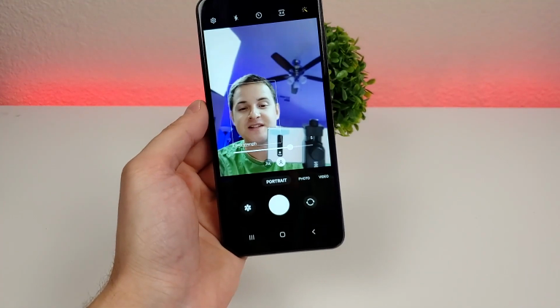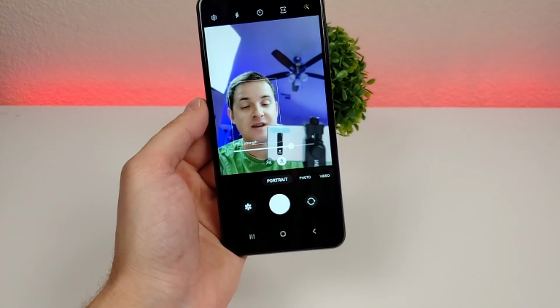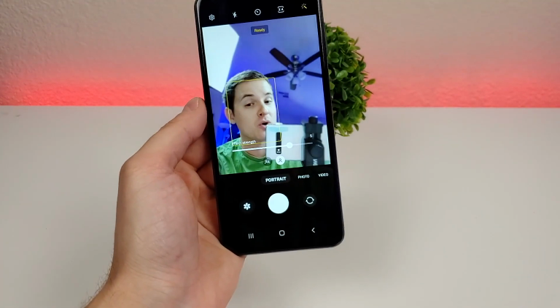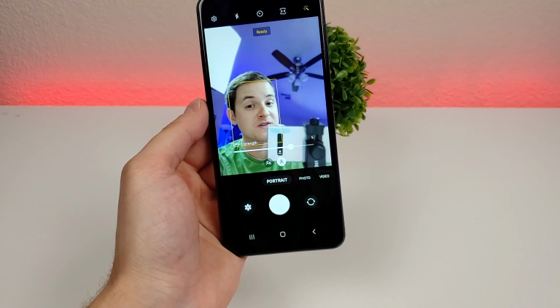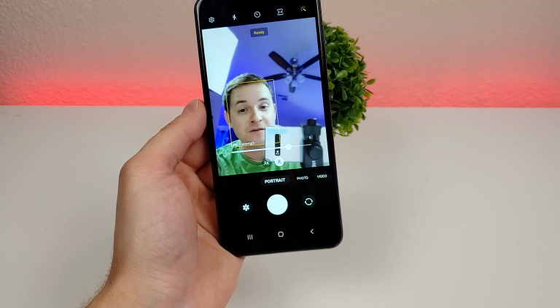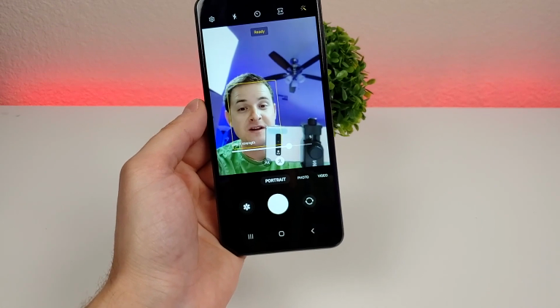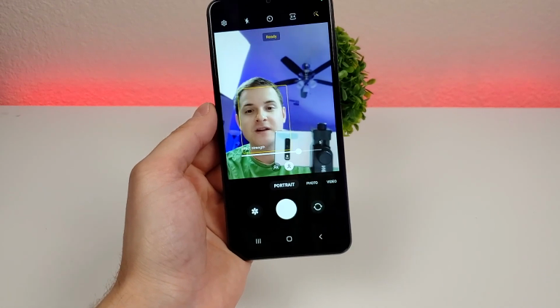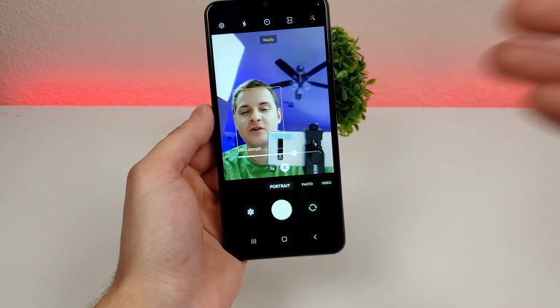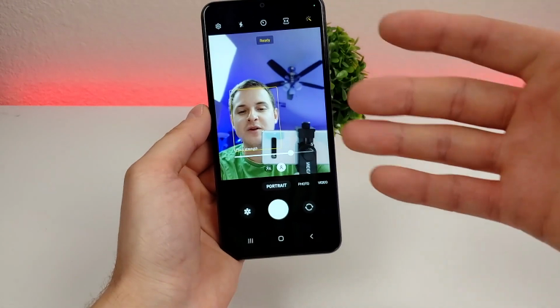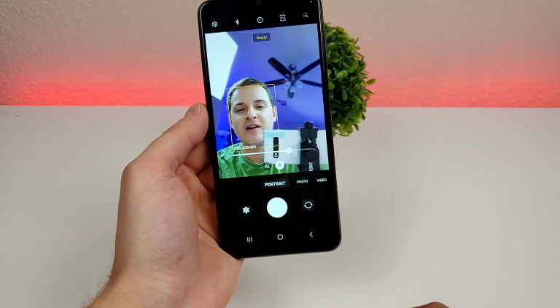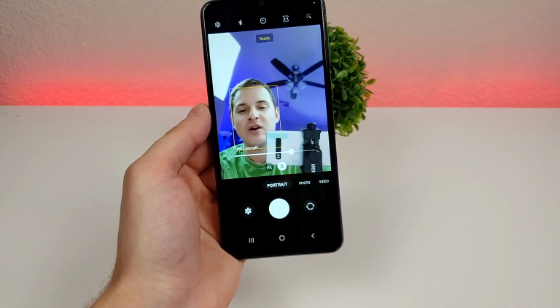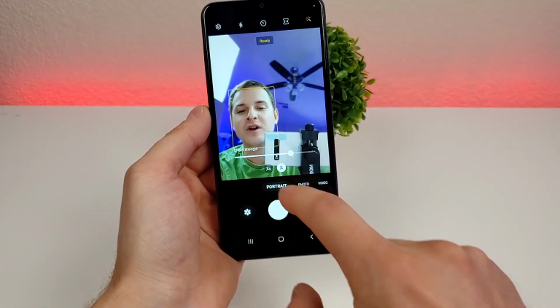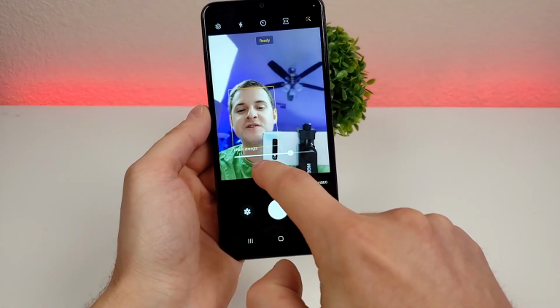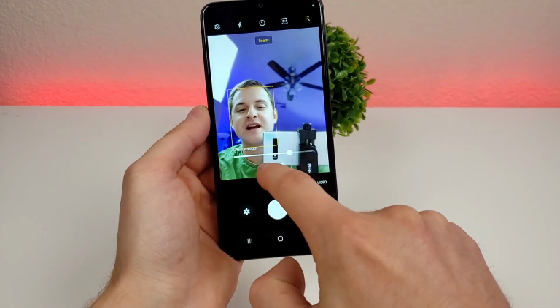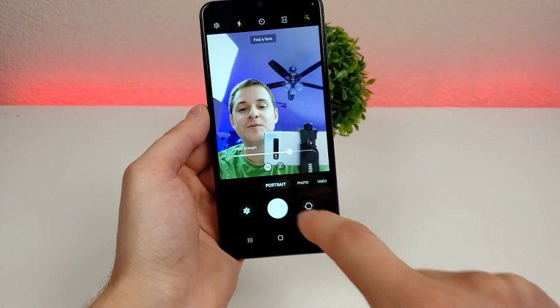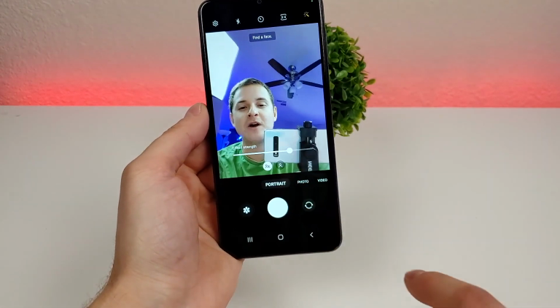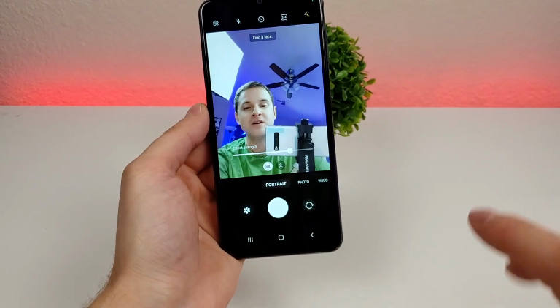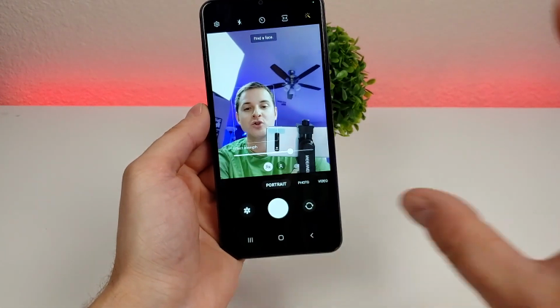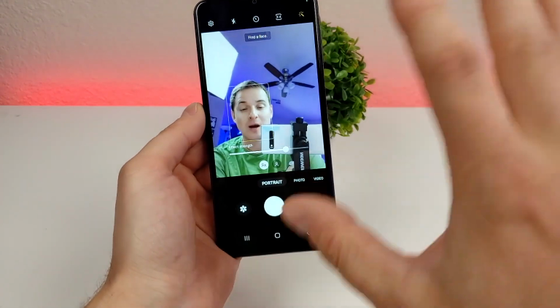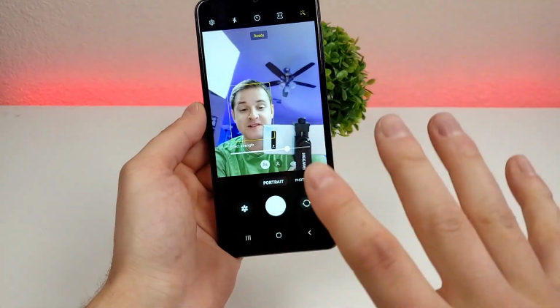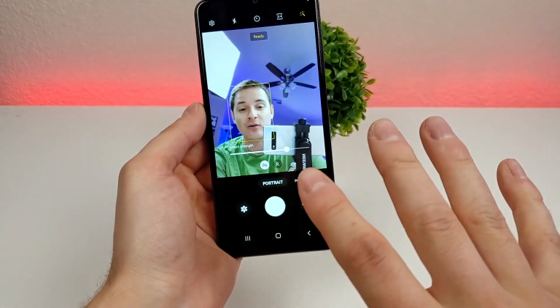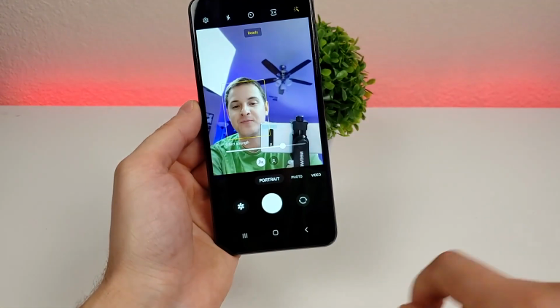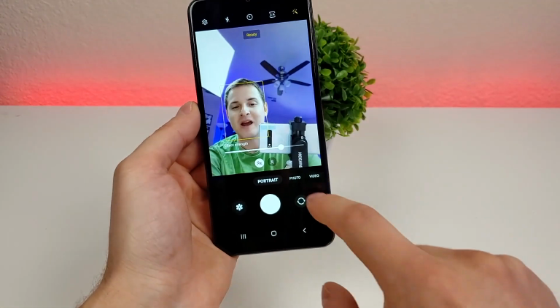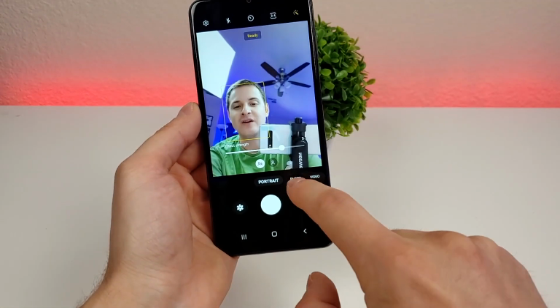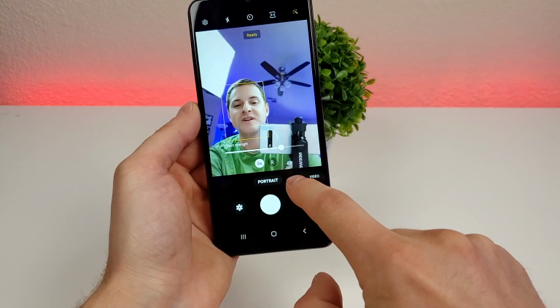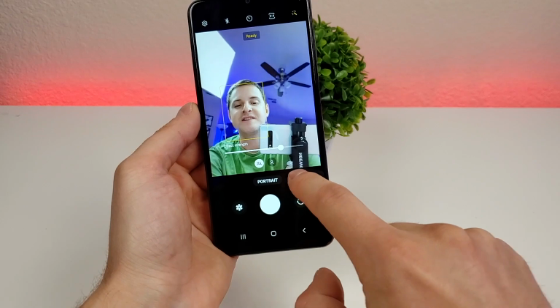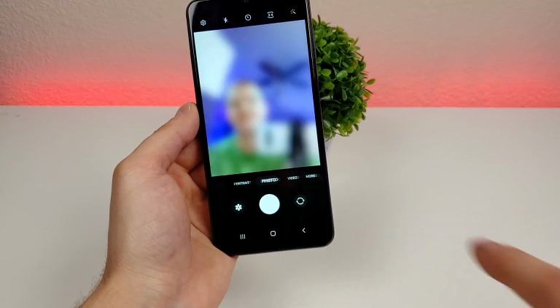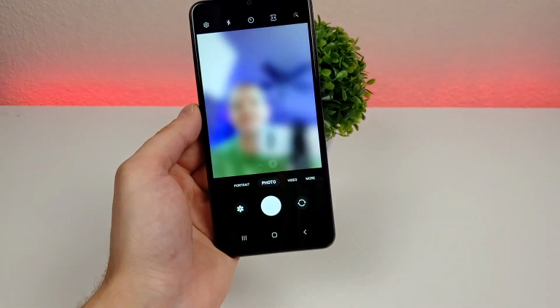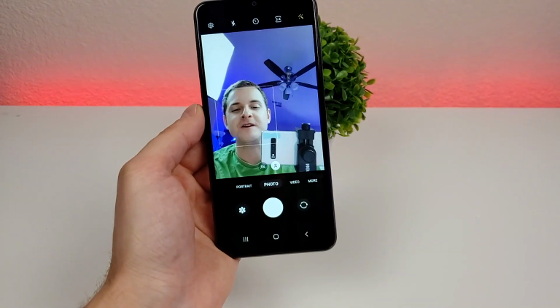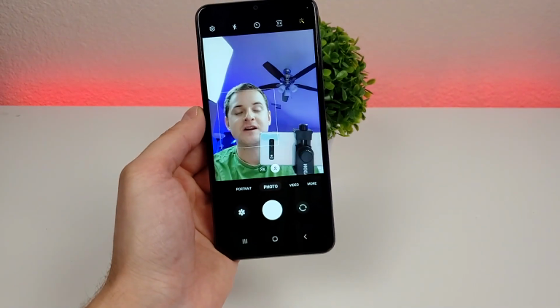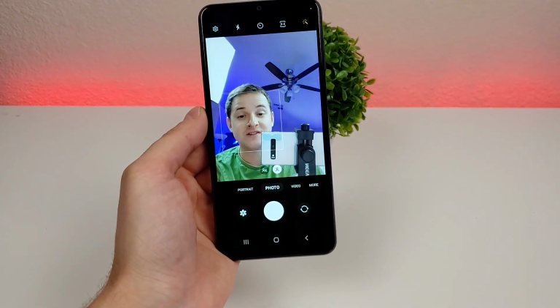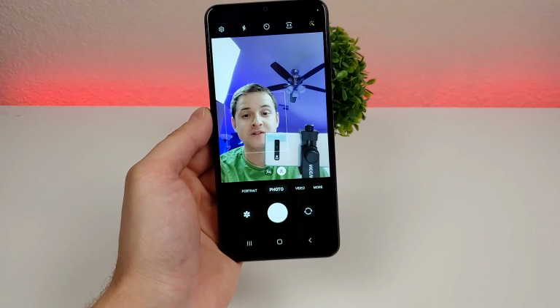We can flip around to the front-facing camera and take a portrait selfie — there's me right there. We can also take a group selfie, which crops things out a little bit. And if we want to take a standard selfie, that's also an option.